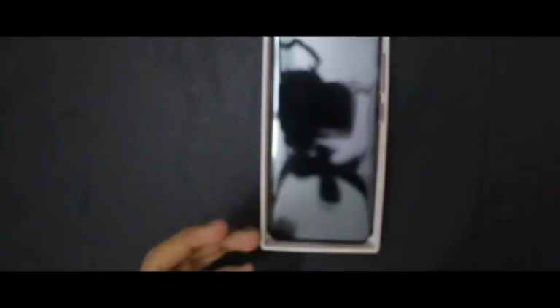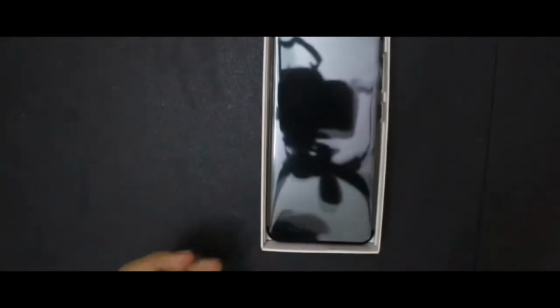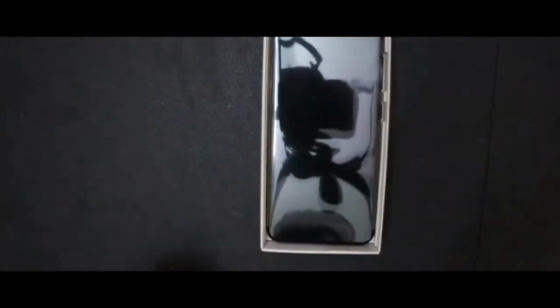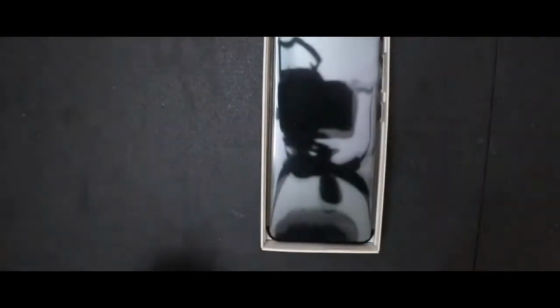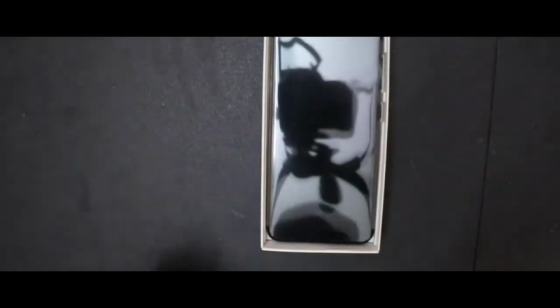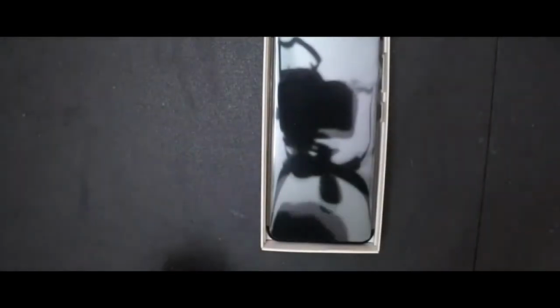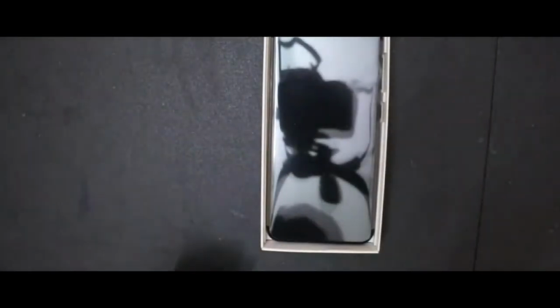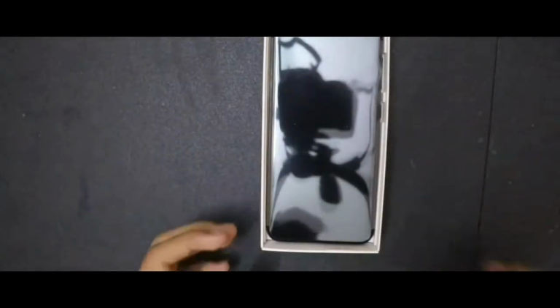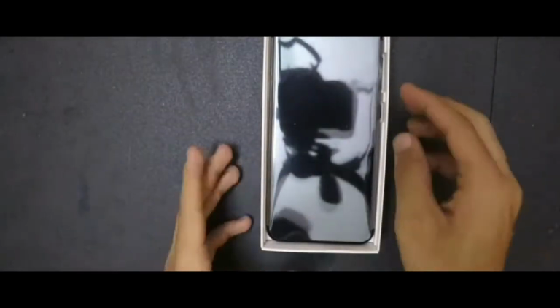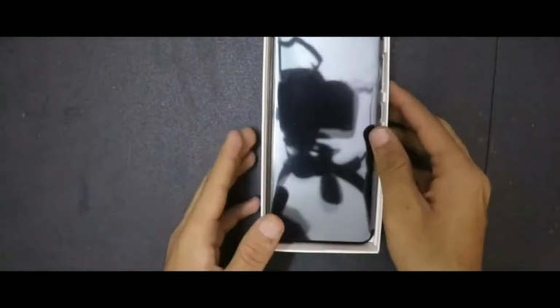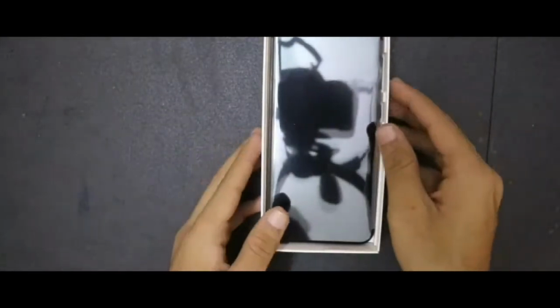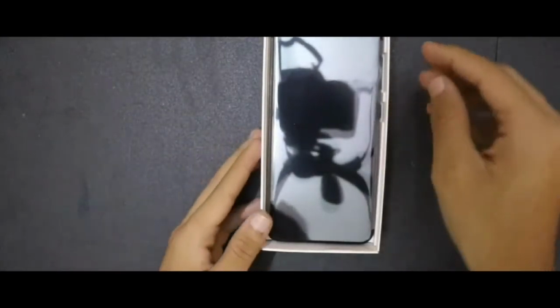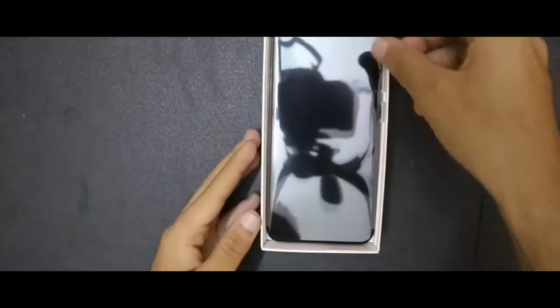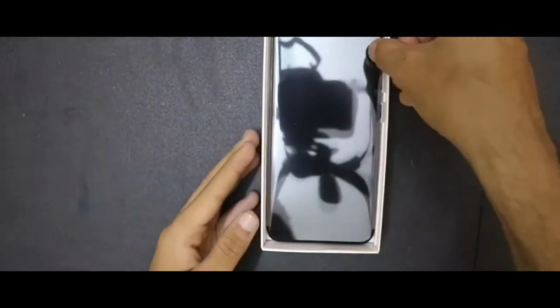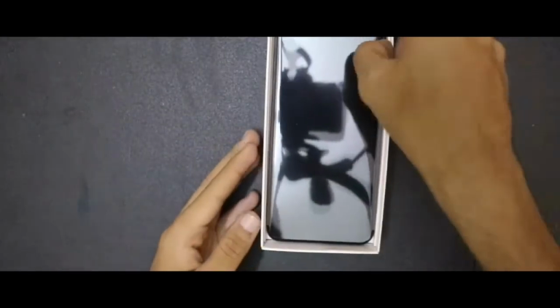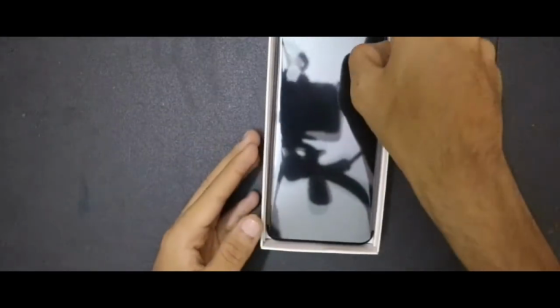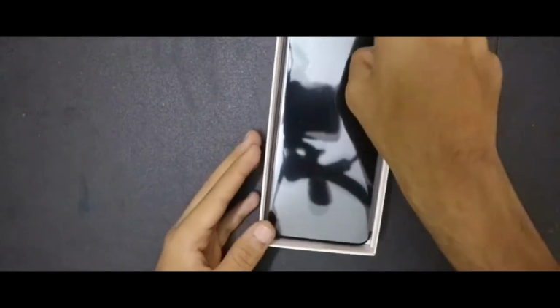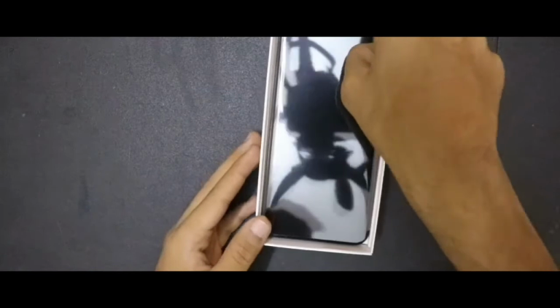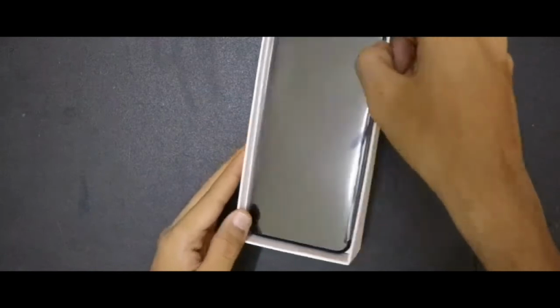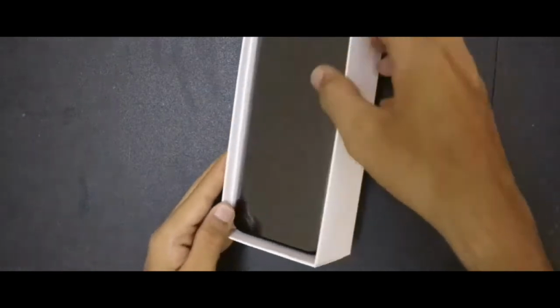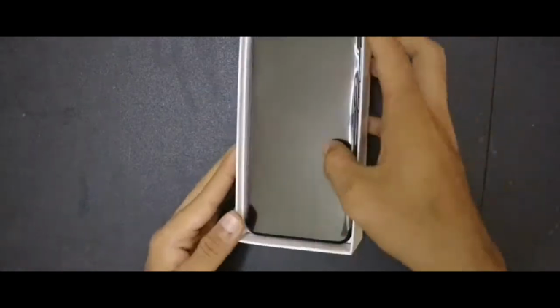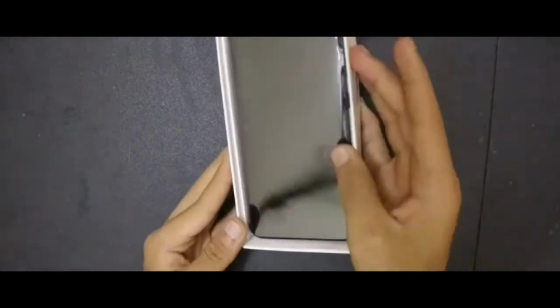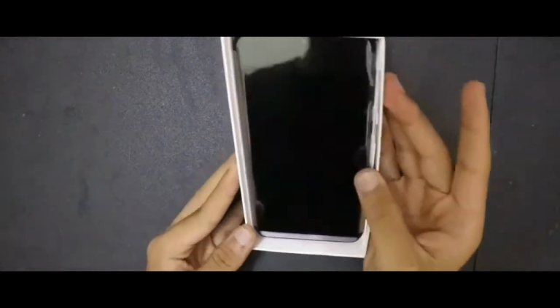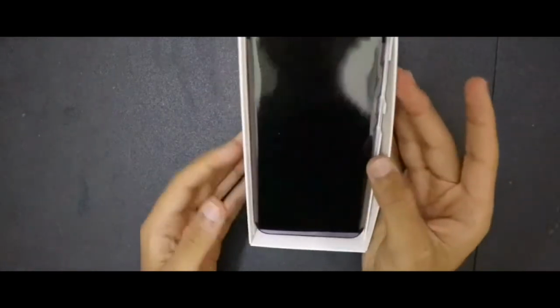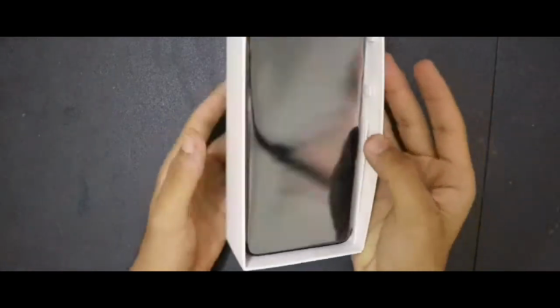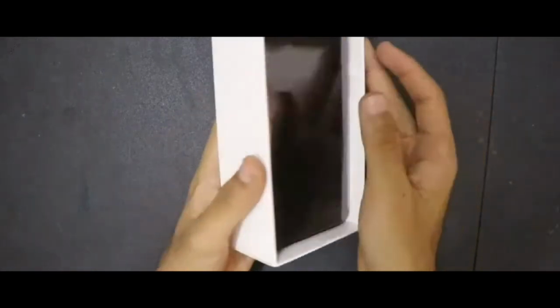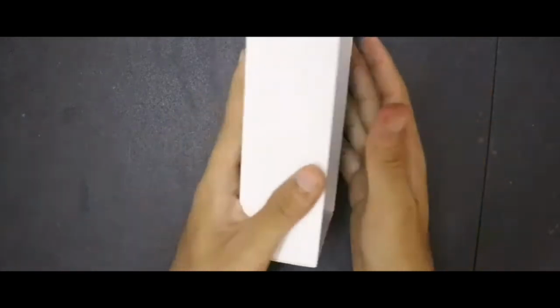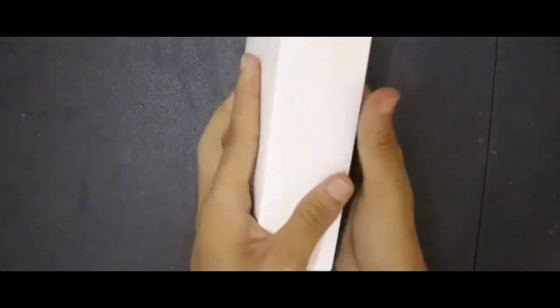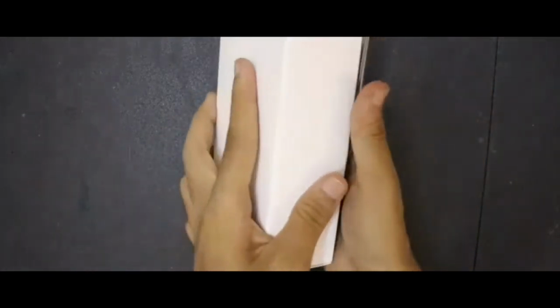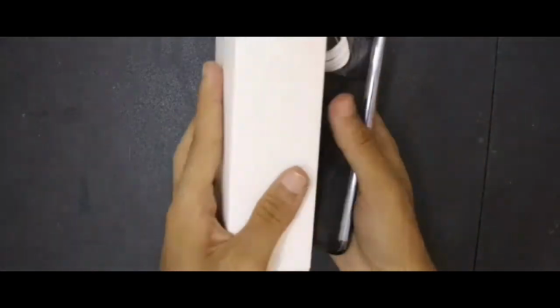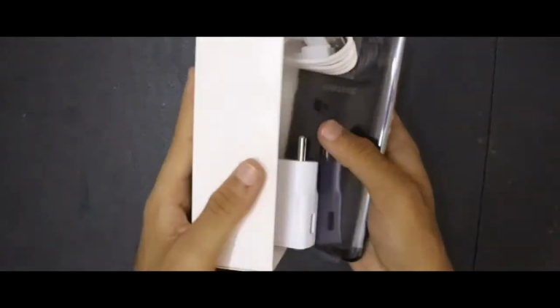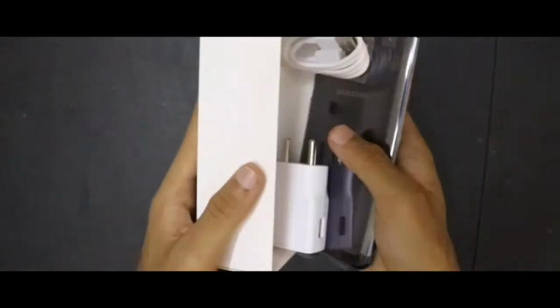Let's get inside. And then comes the main product — the phone. Let me remove this part.